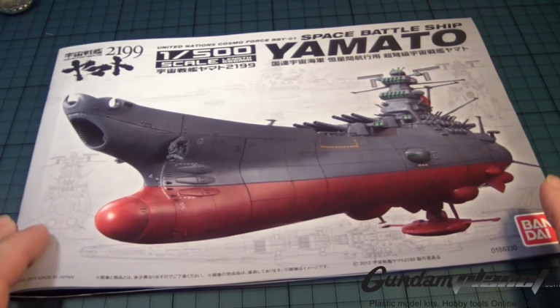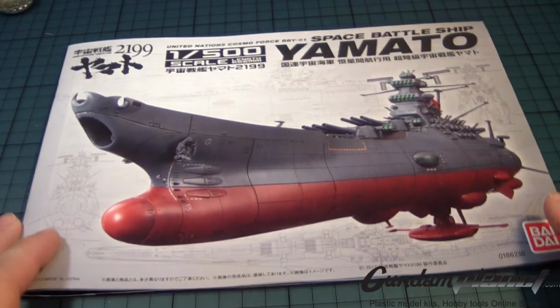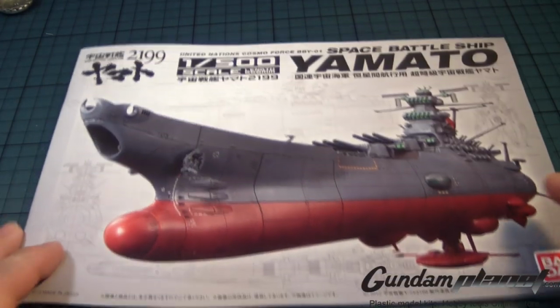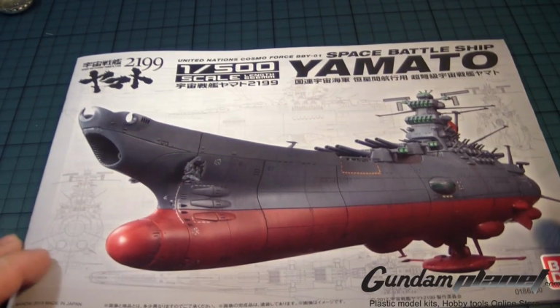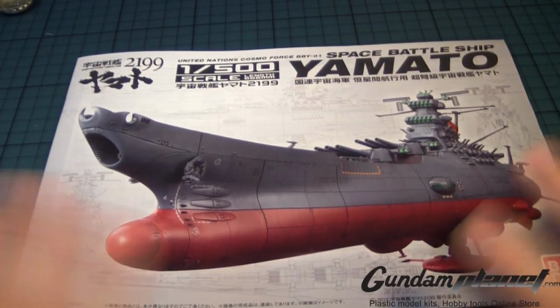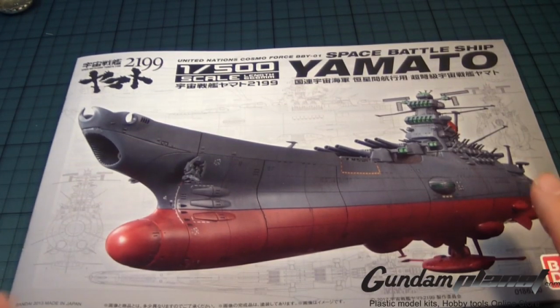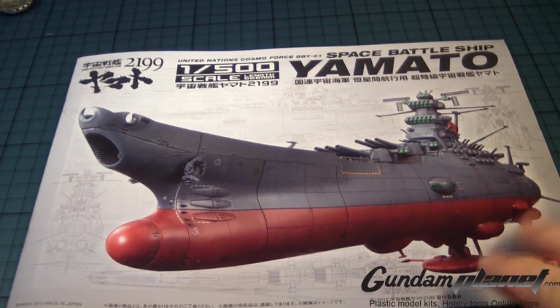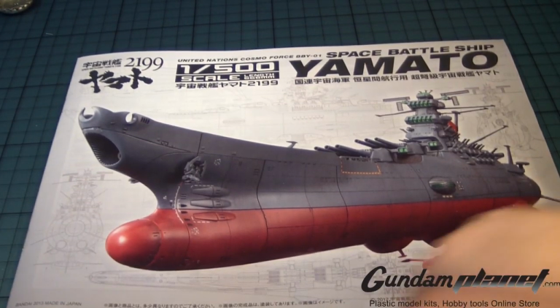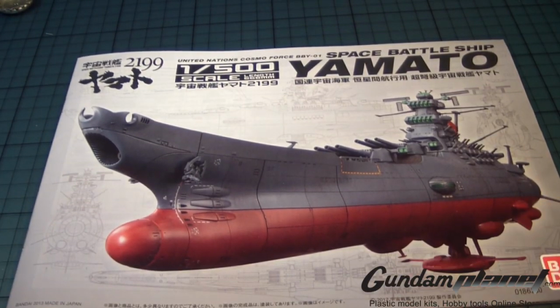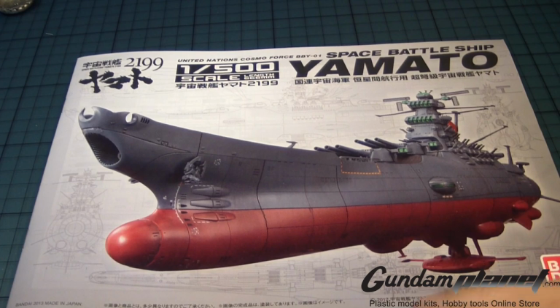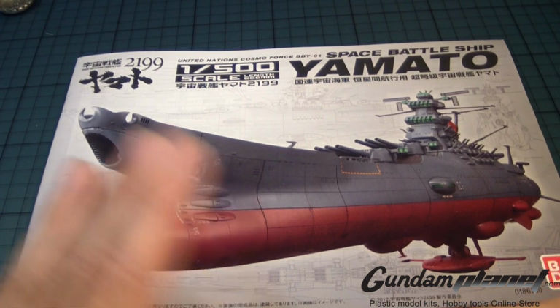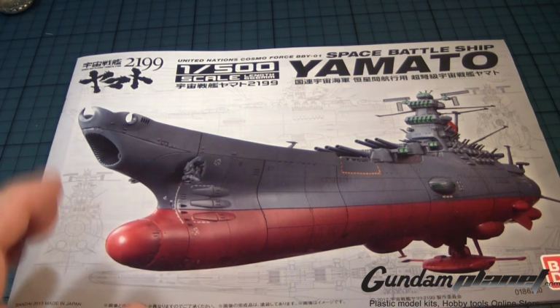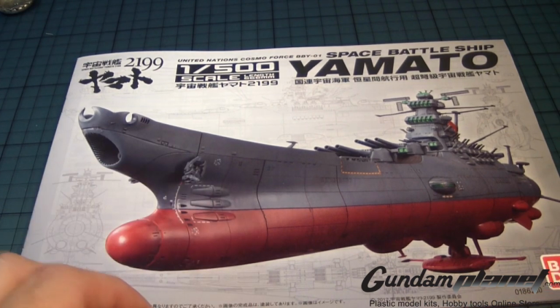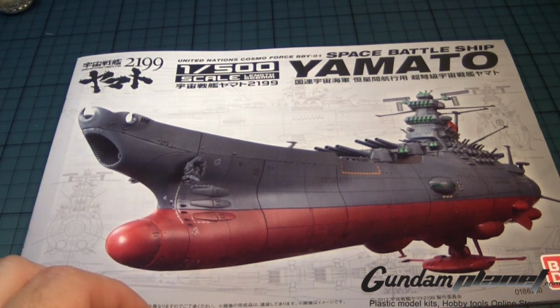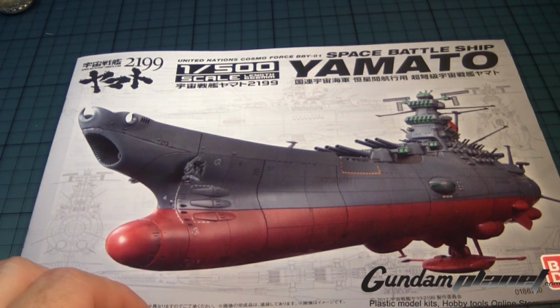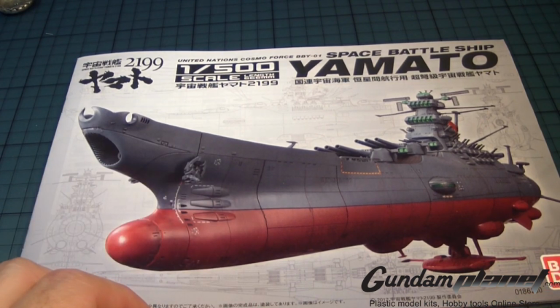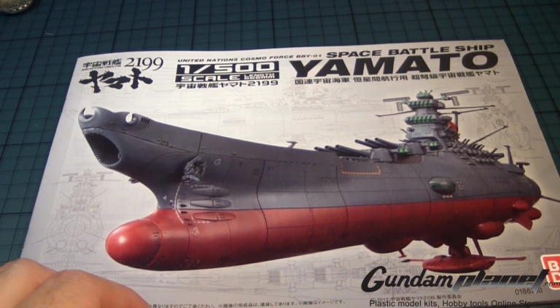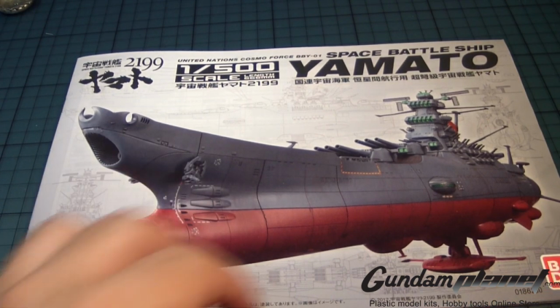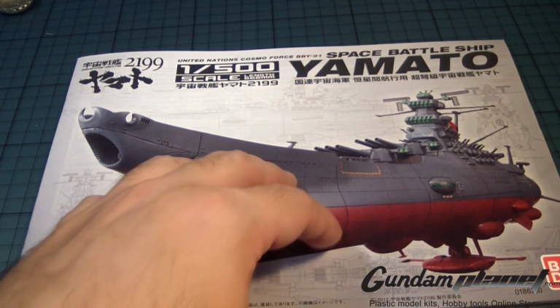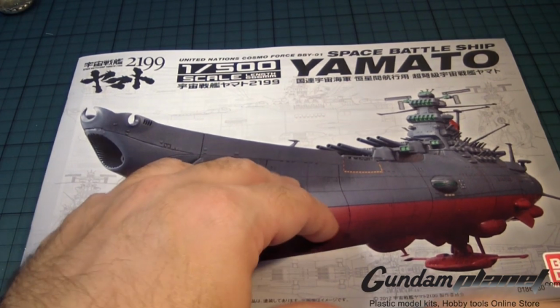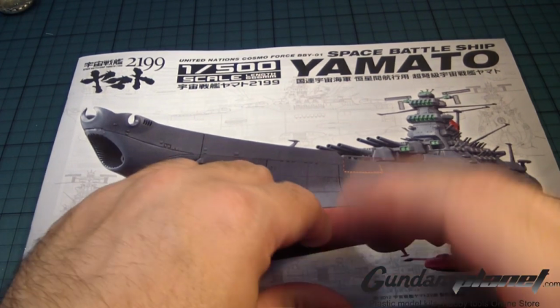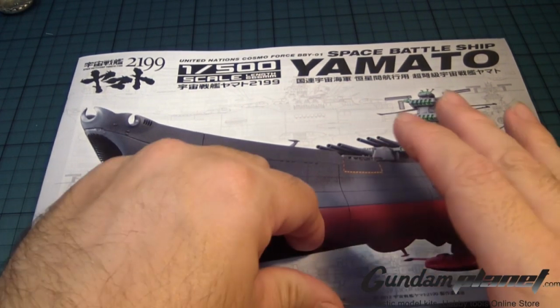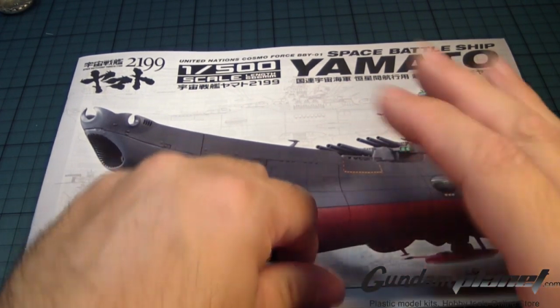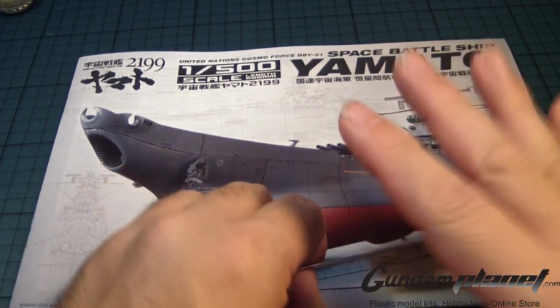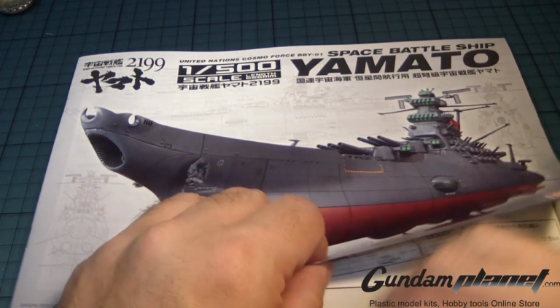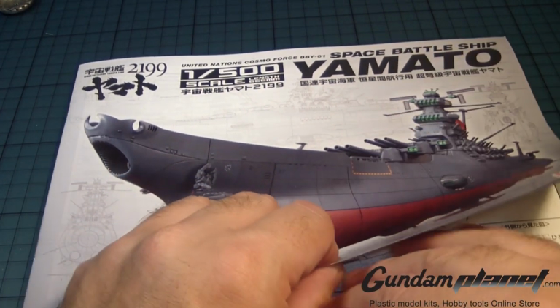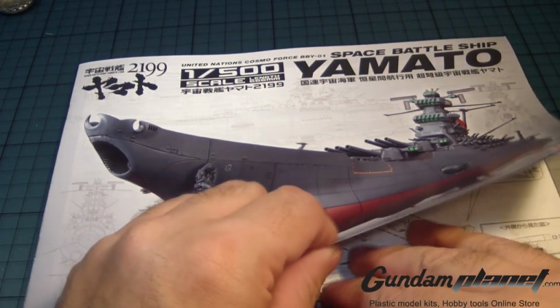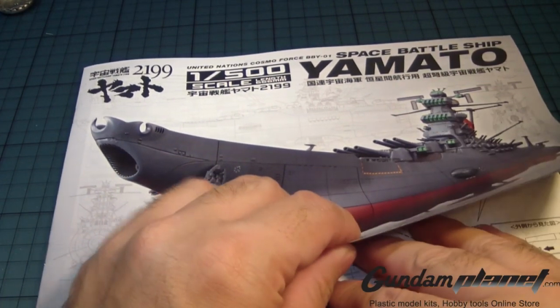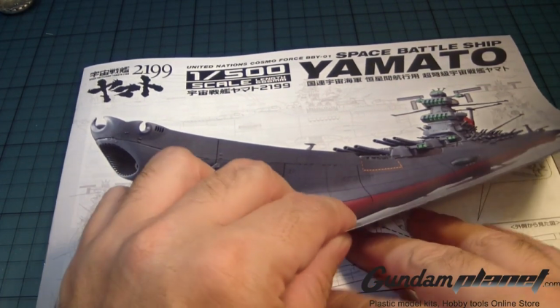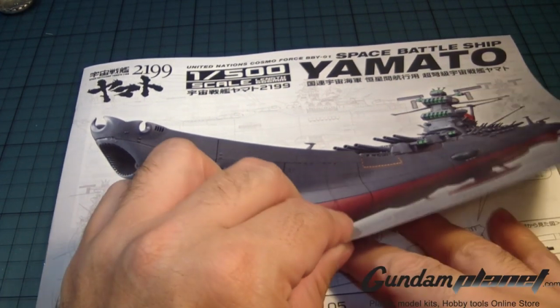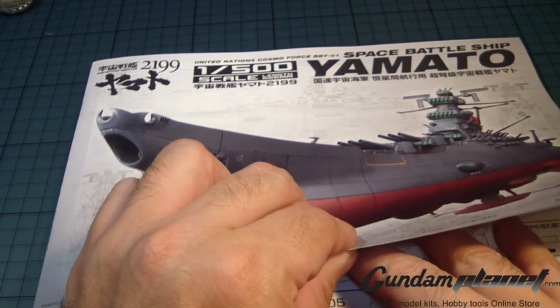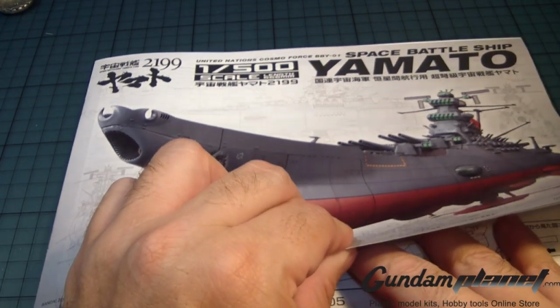This is kind of like a poster, but this is the meat and potatoes of this build — the parts and assembly manual for the 1/500 scale kit.